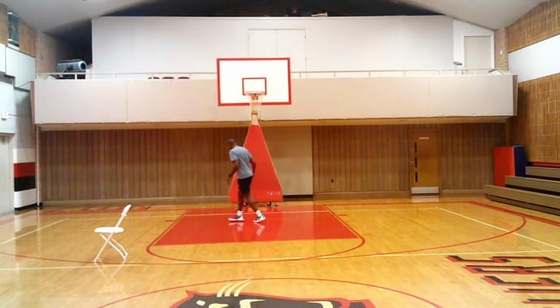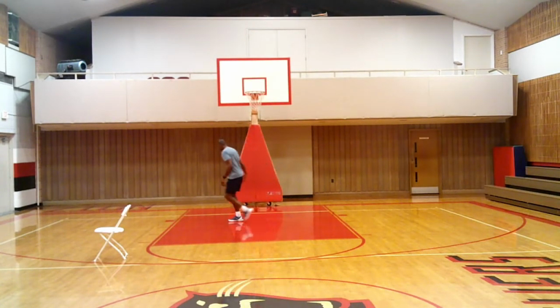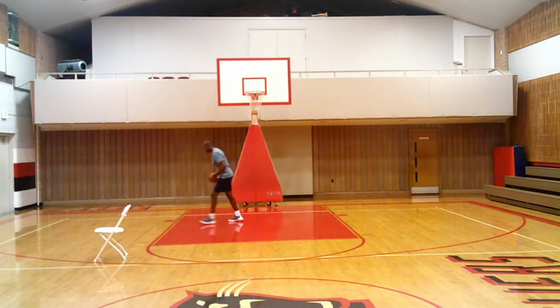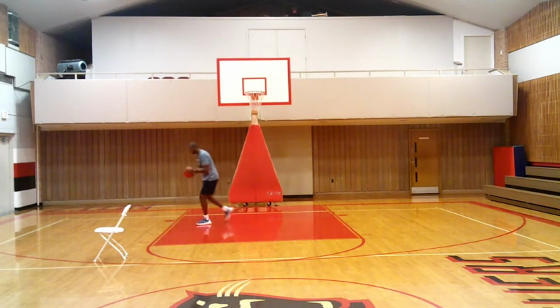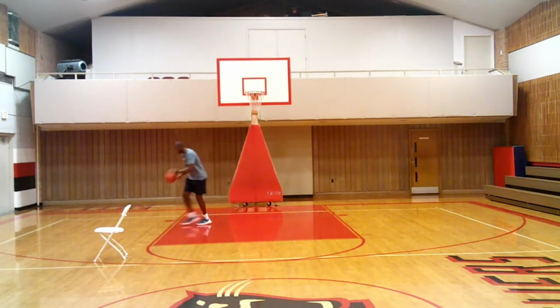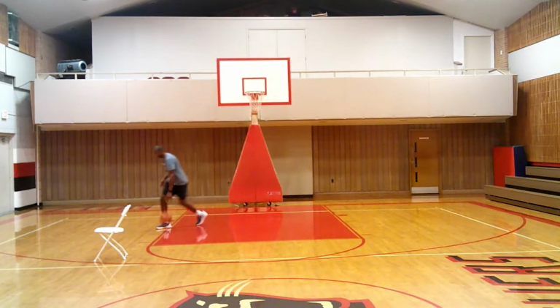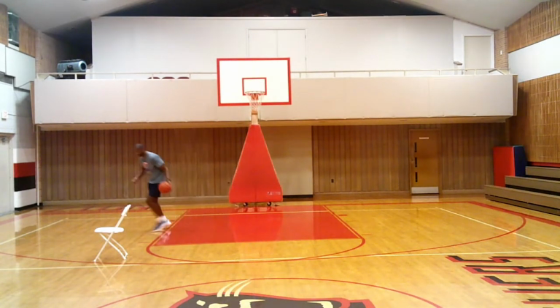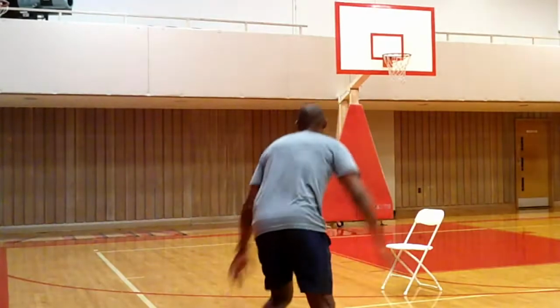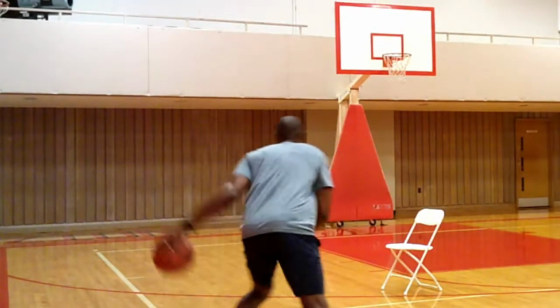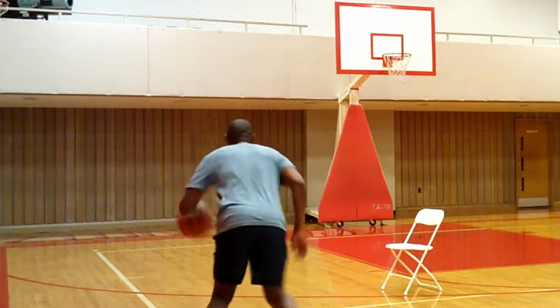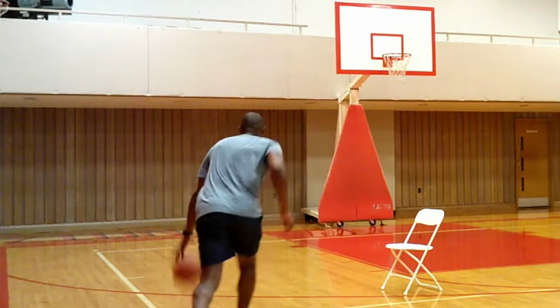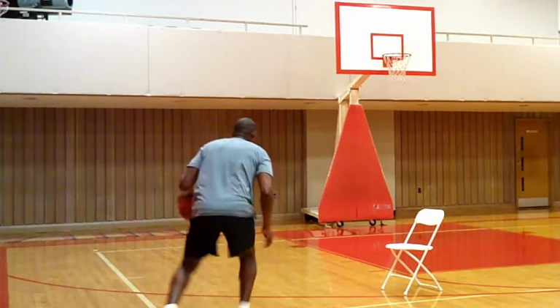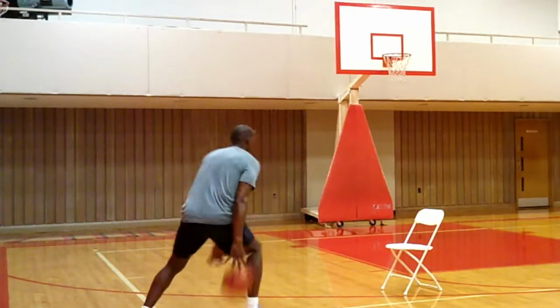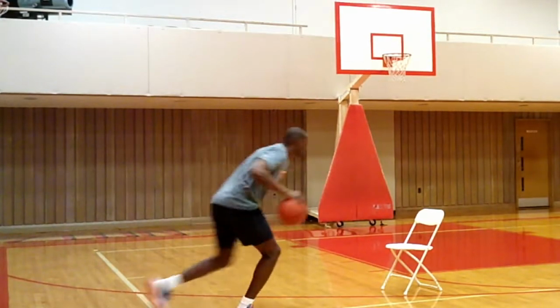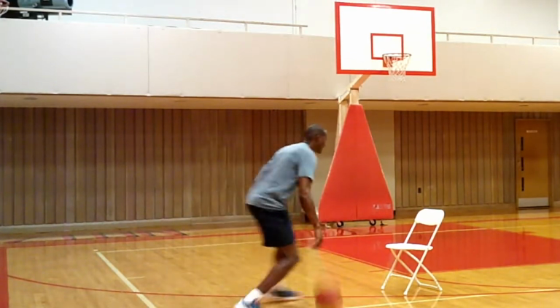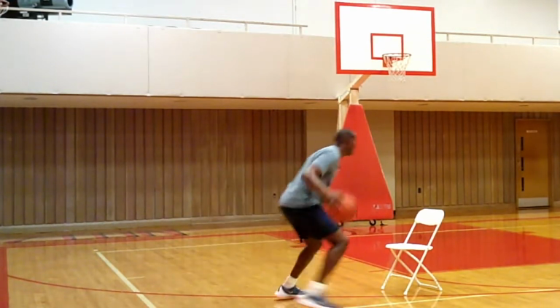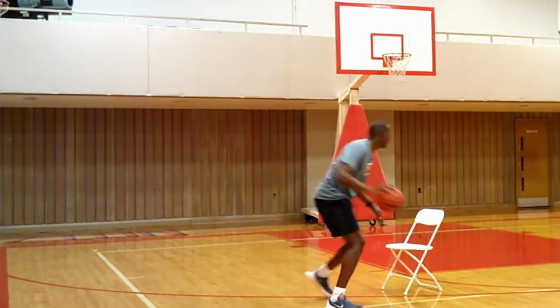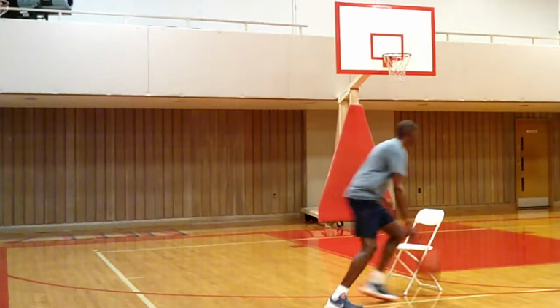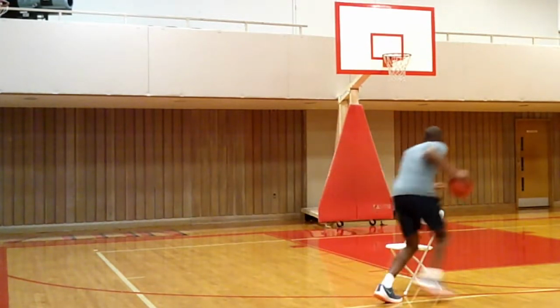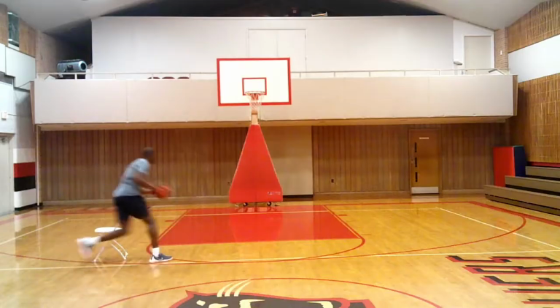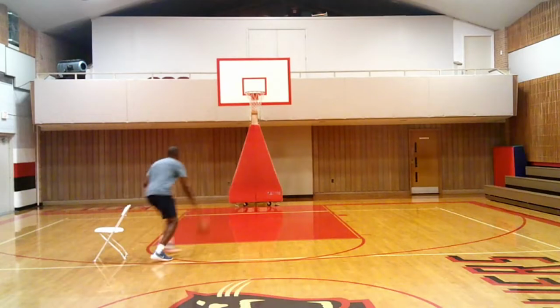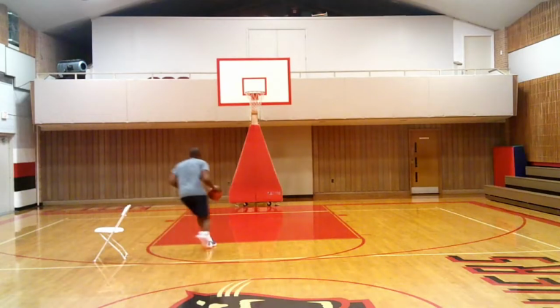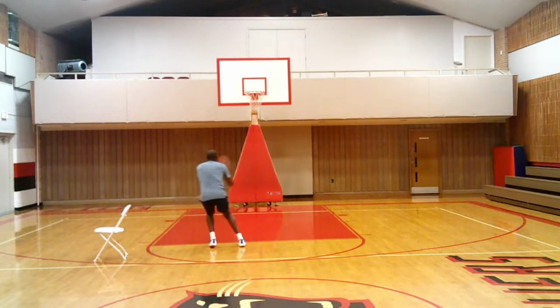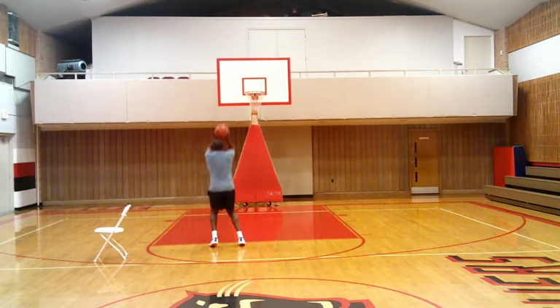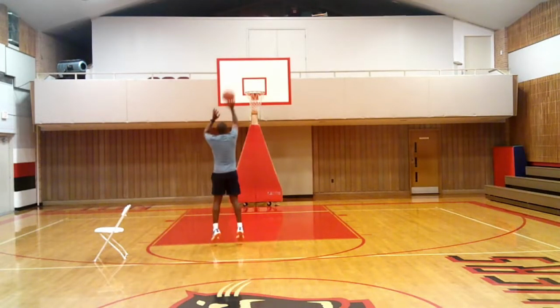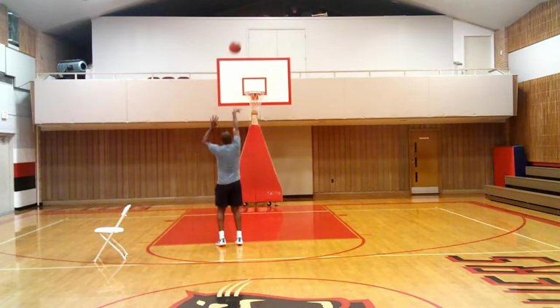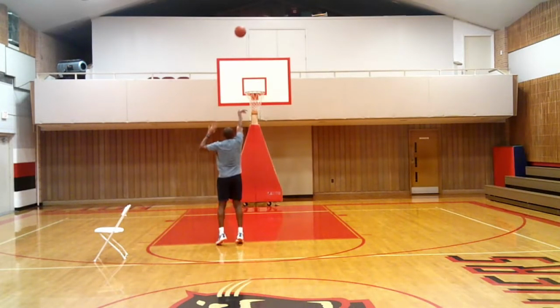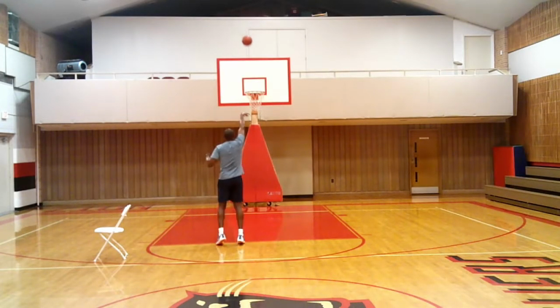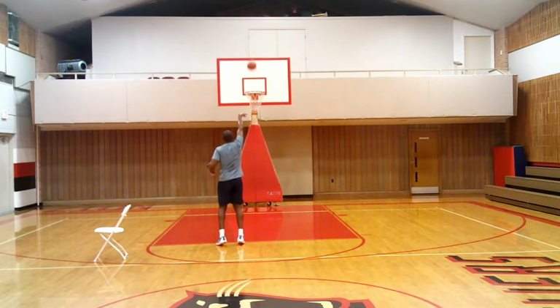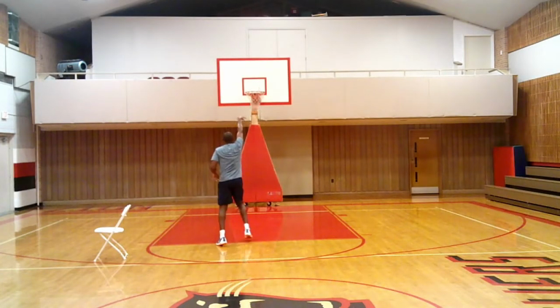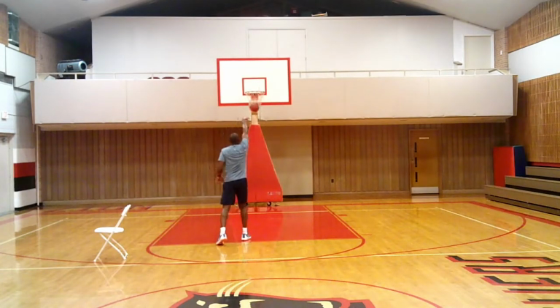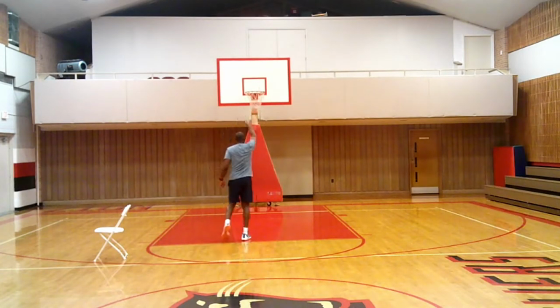I'm going to shoot this right hand. Break him down — drag it, stop it, boom, lift up, shot. Good.